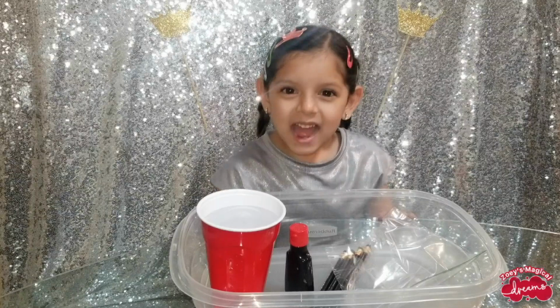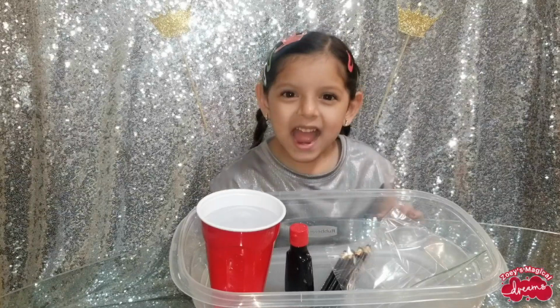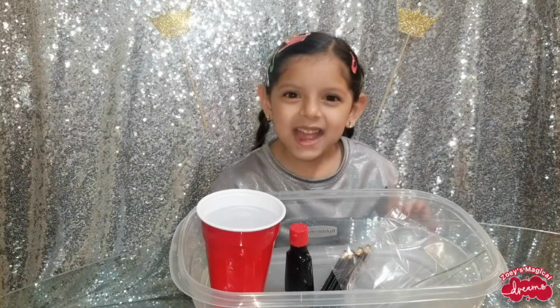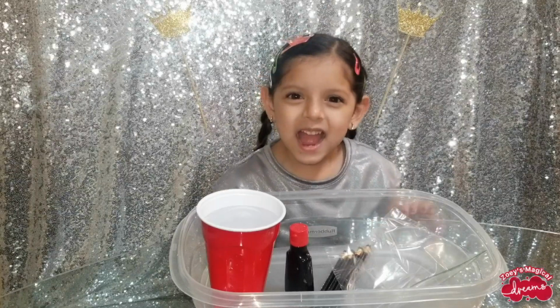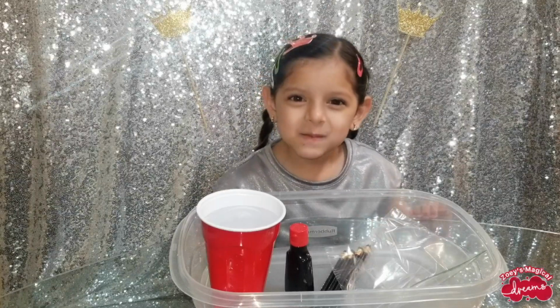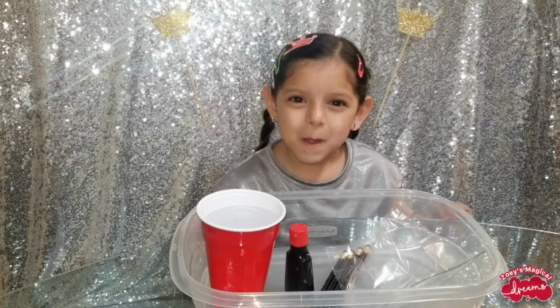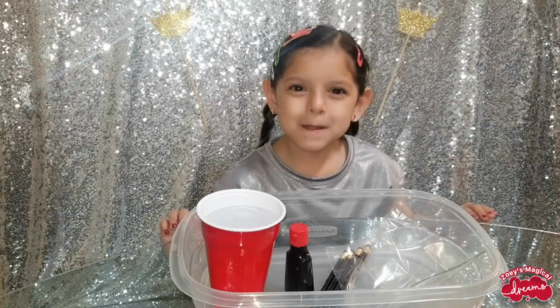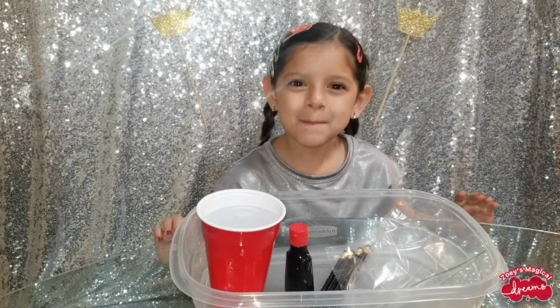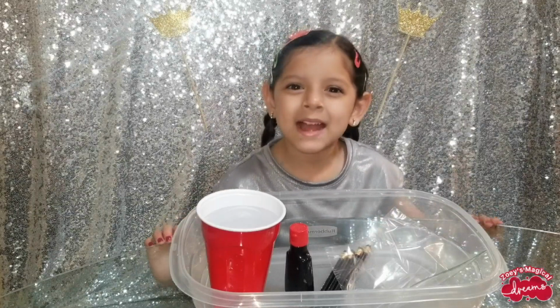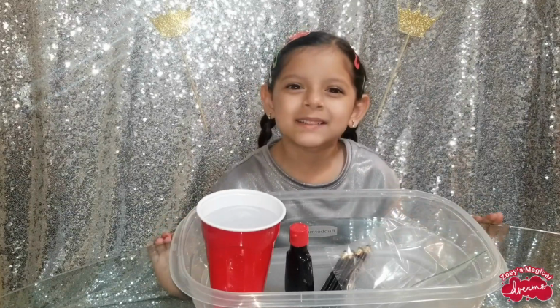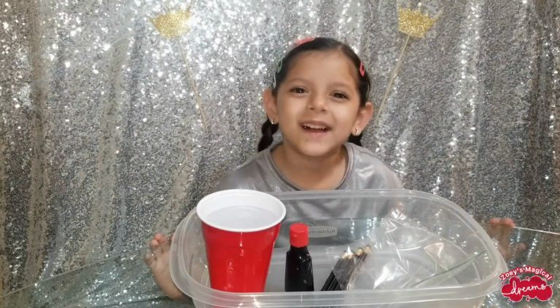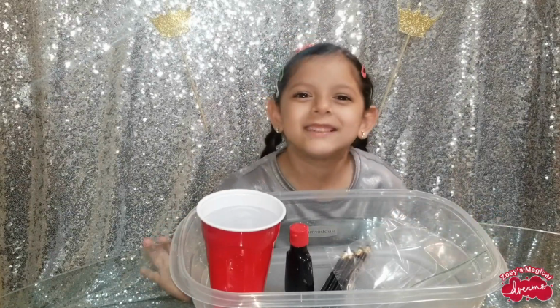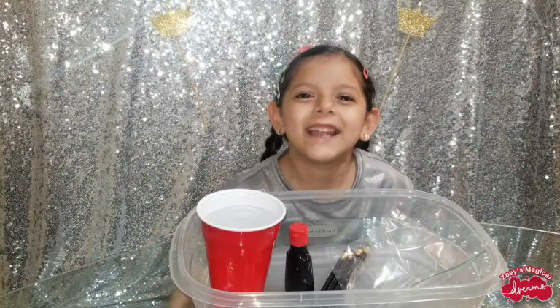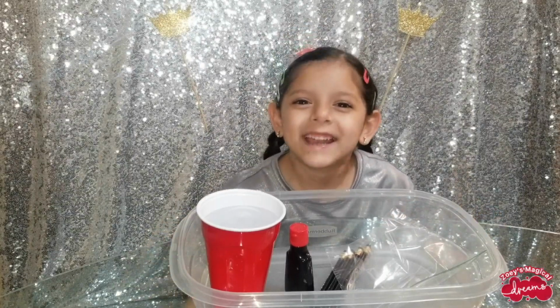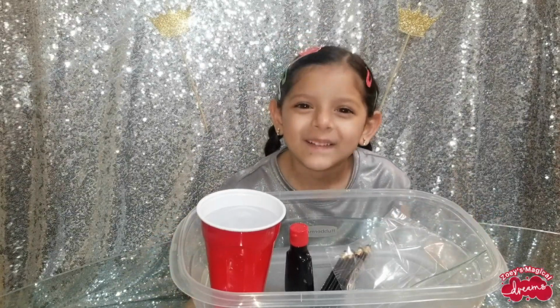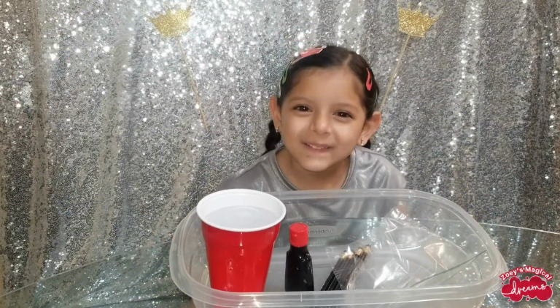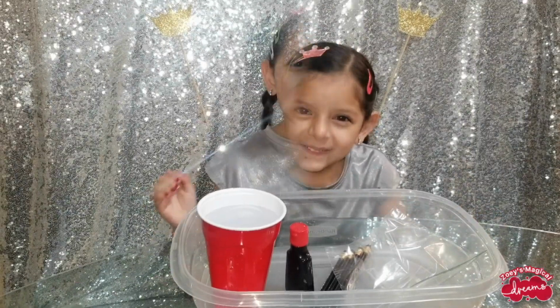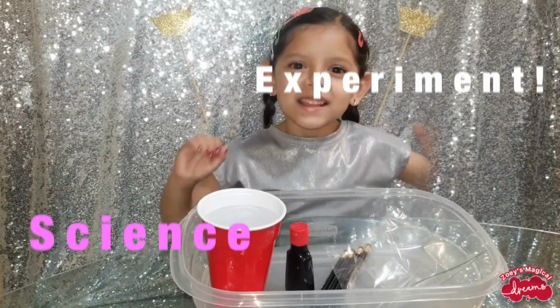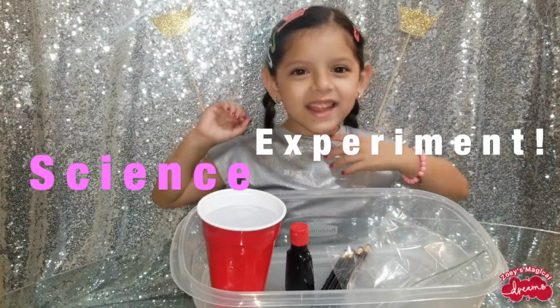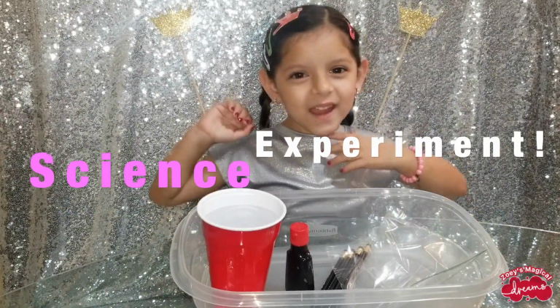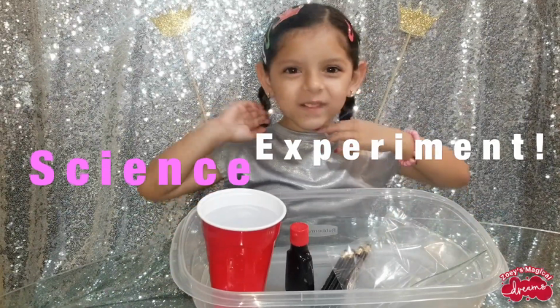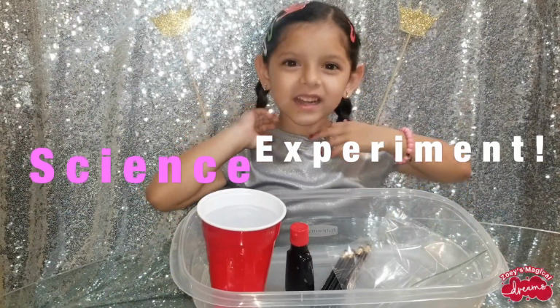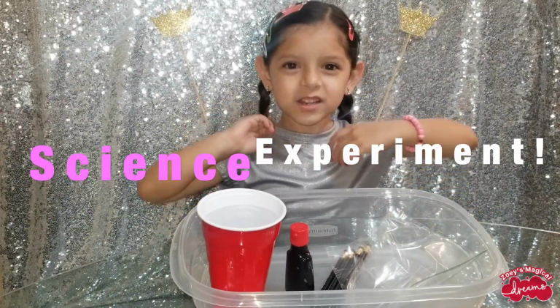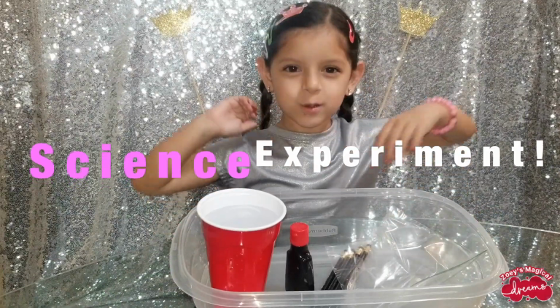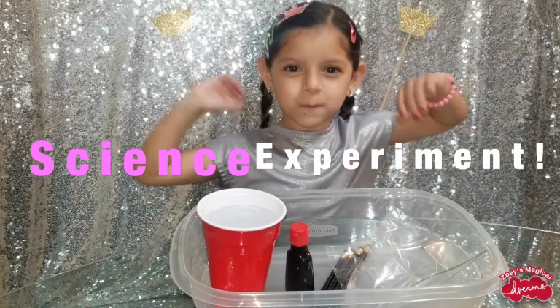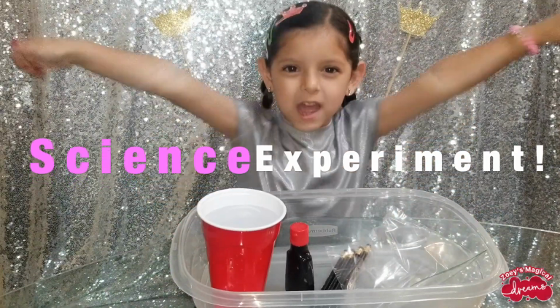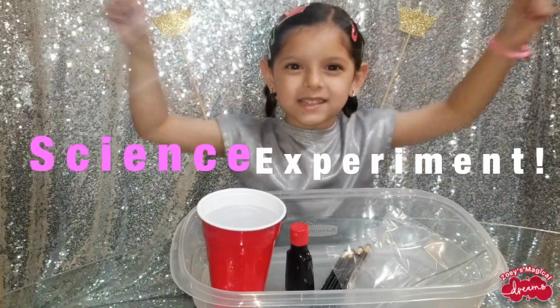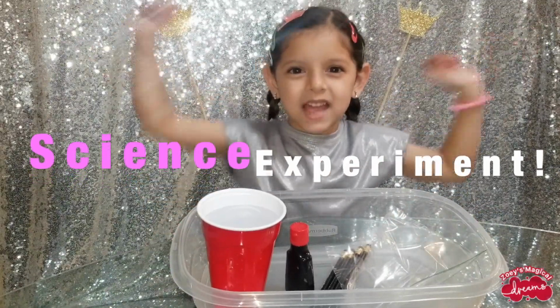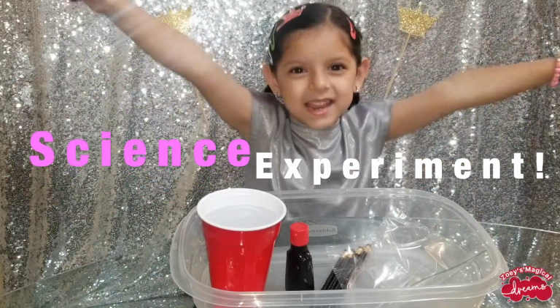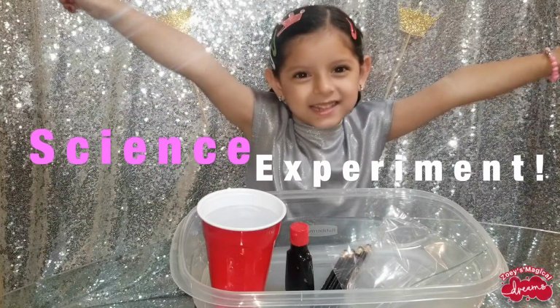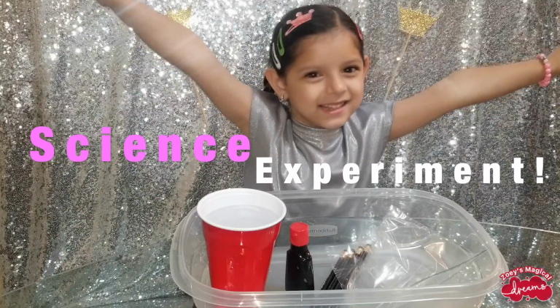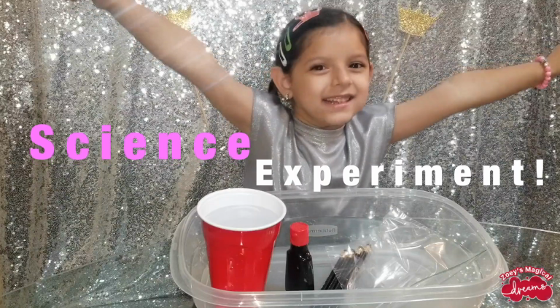Hi guys, welcome back to my channel. Today we're going to do a fun science experiment.